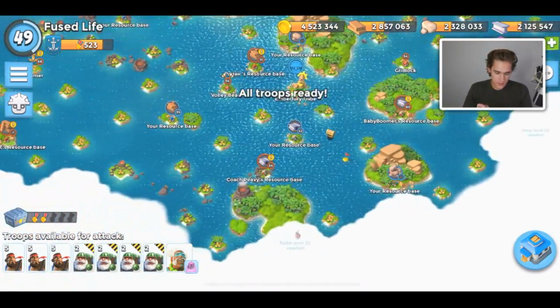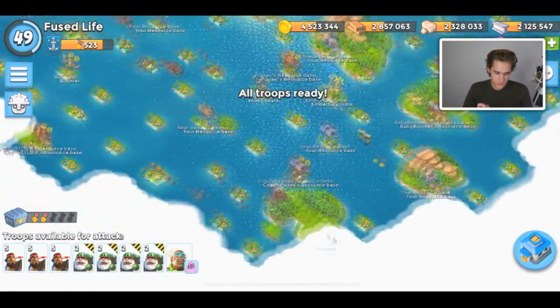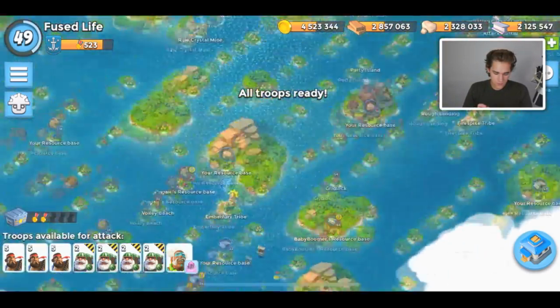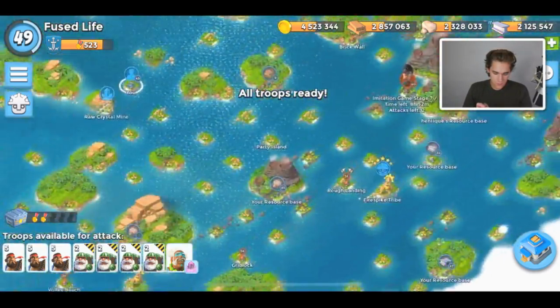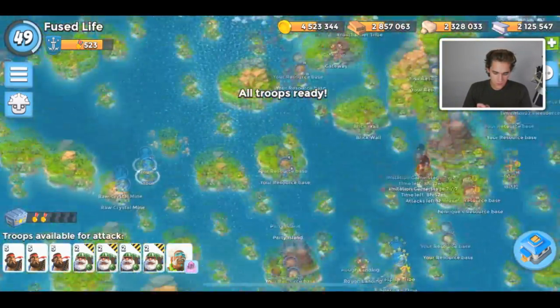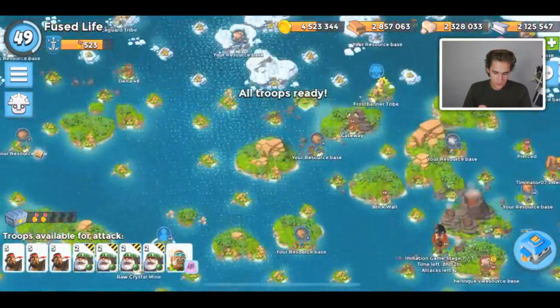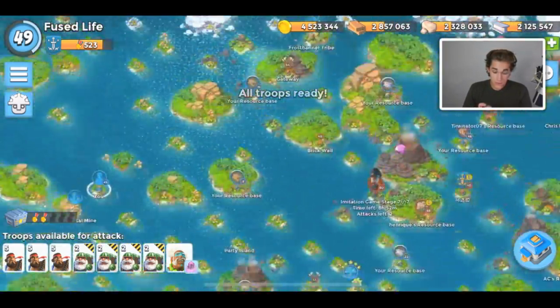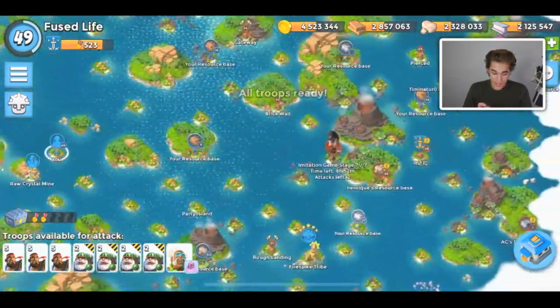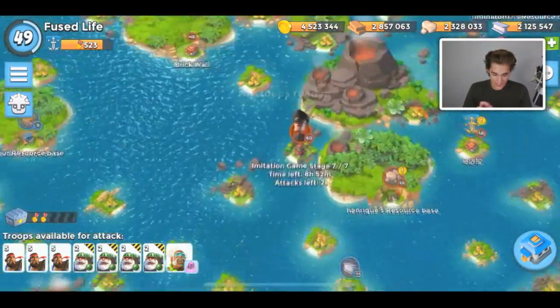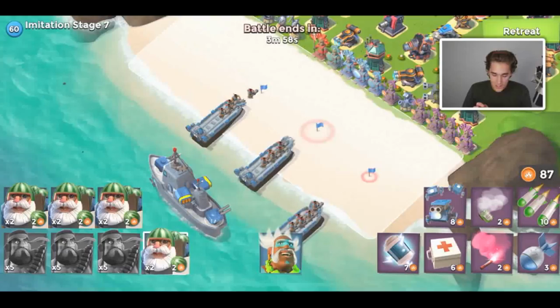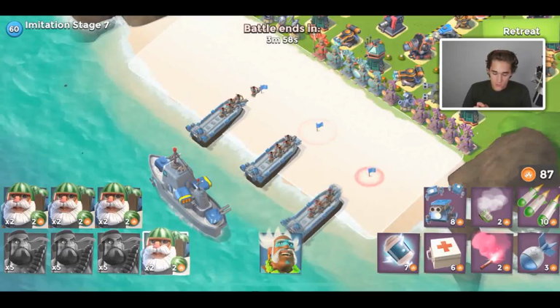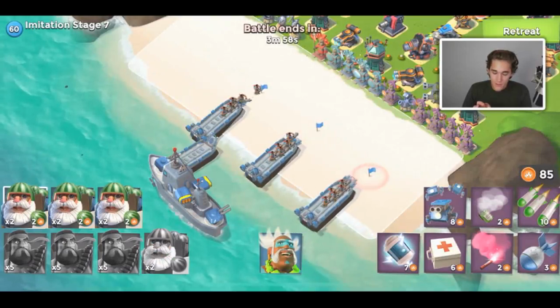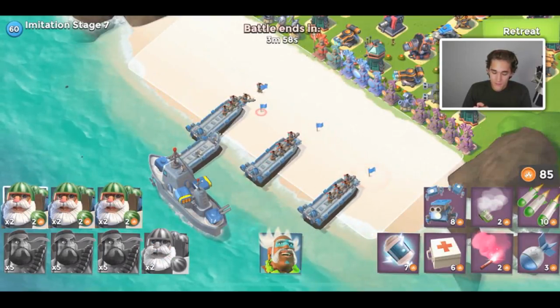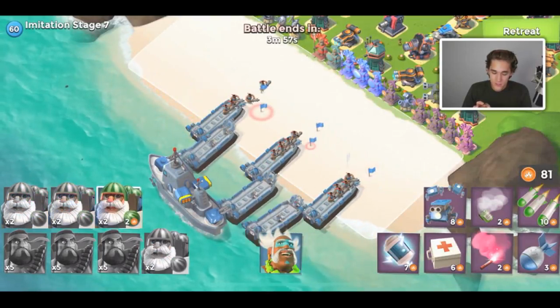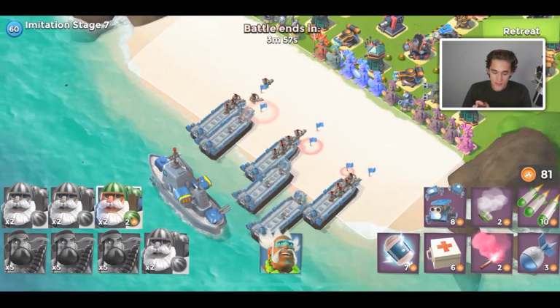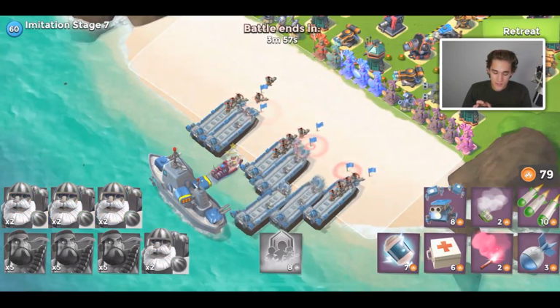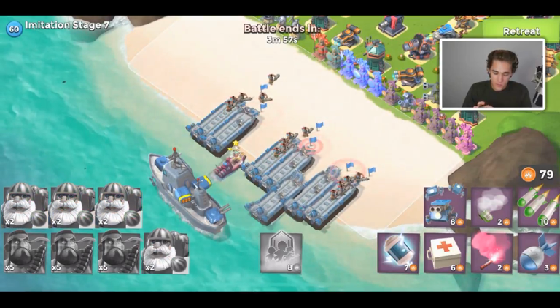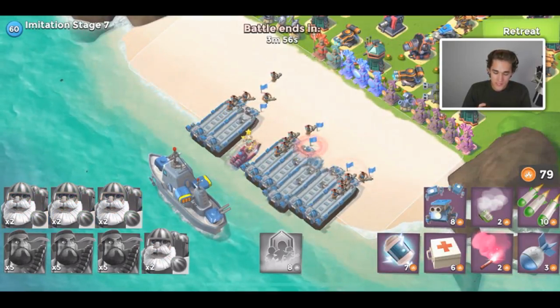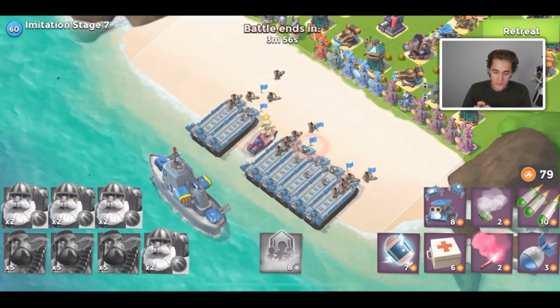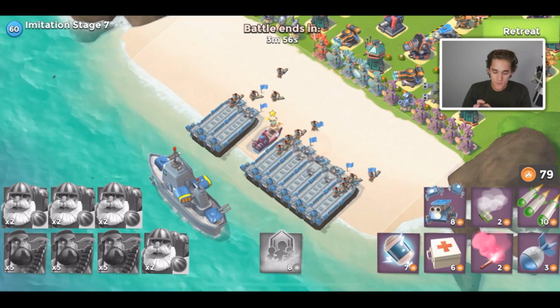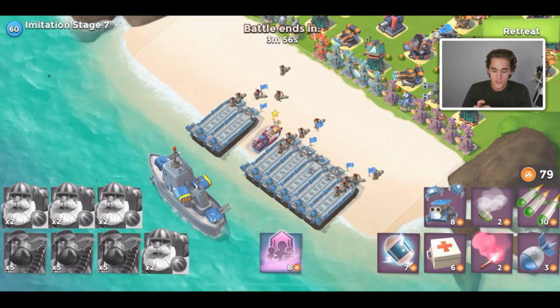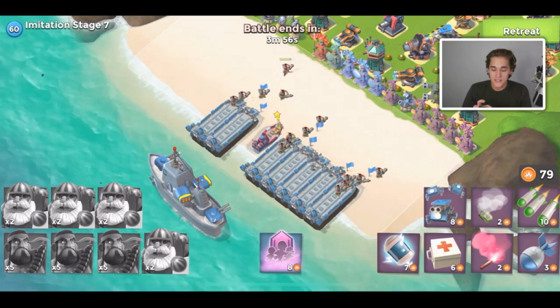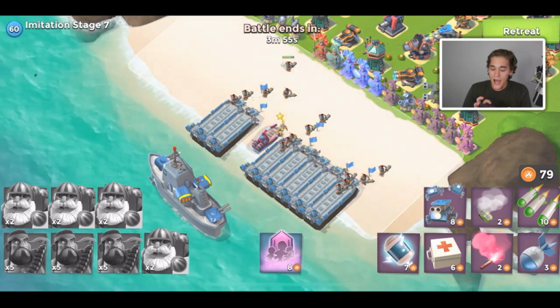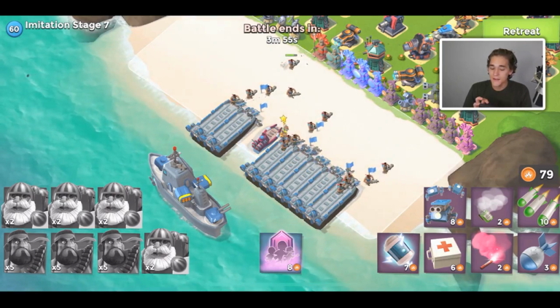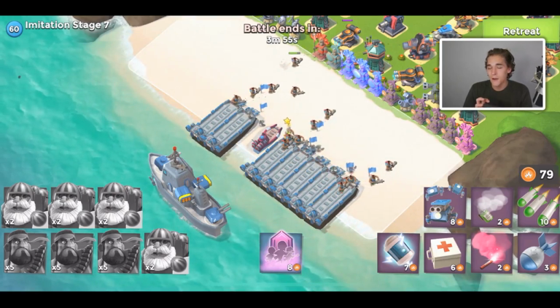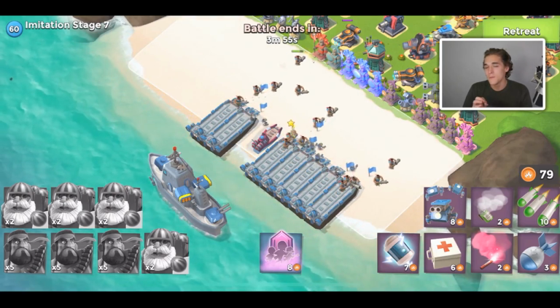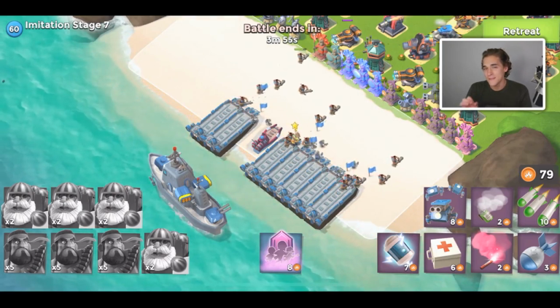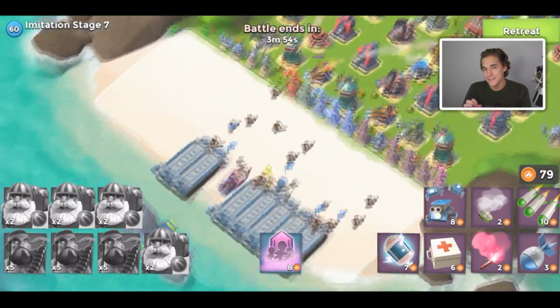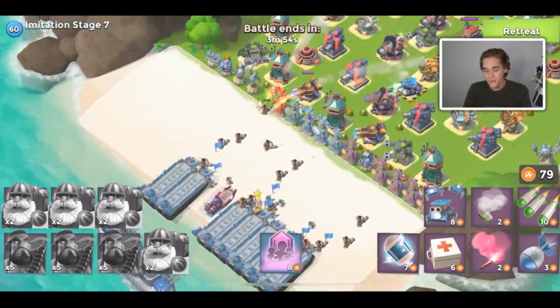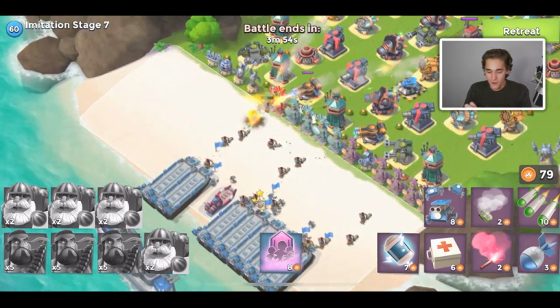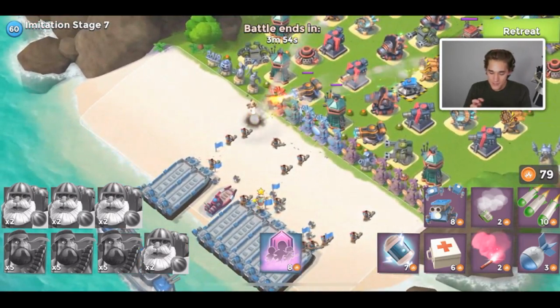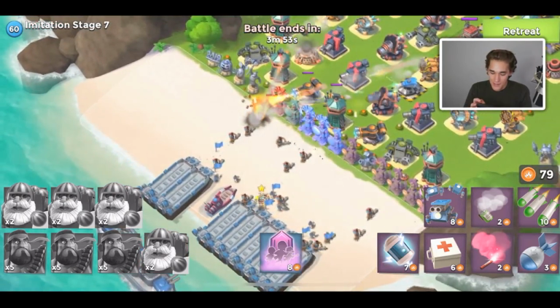Zookas would be a poor choice alongside heavy choppers because they stand at pretty much the same range. If you're bringing heavy choppers, you pretty much have to bring bombardiers — and you could bring tanks, but bombardiers would be way stronger with heavy choppers anyway because they stand back farther.